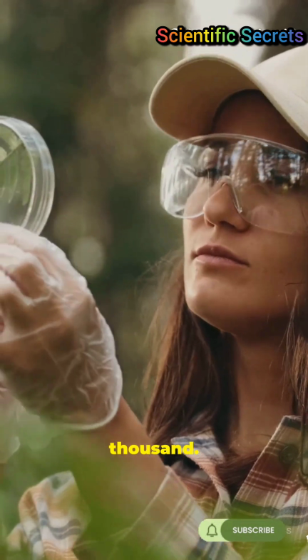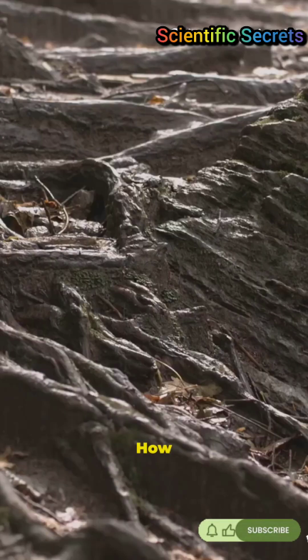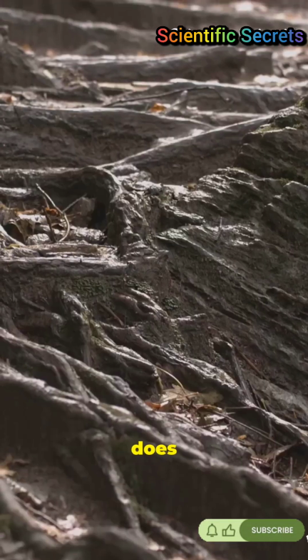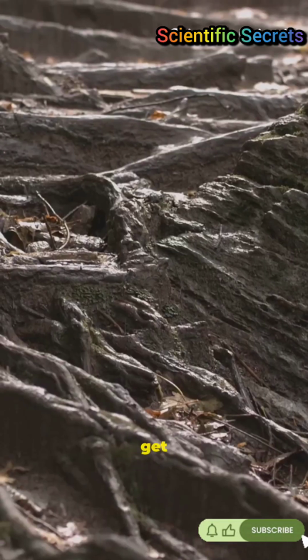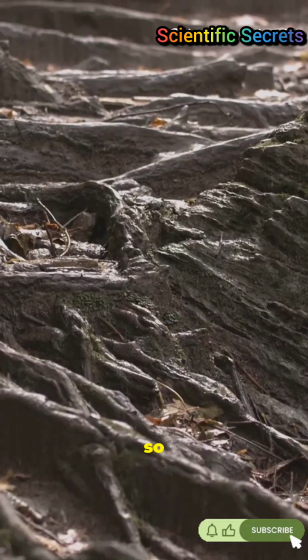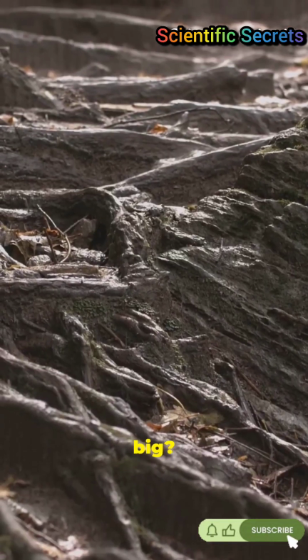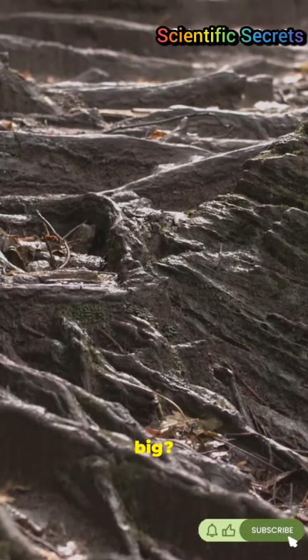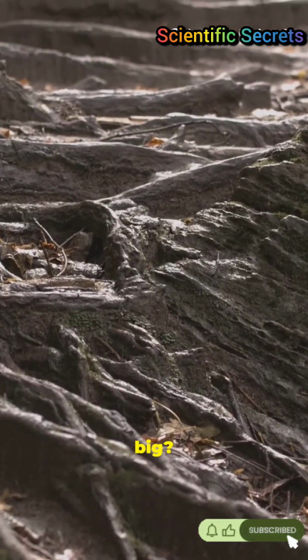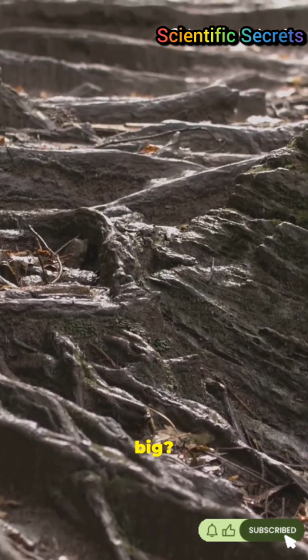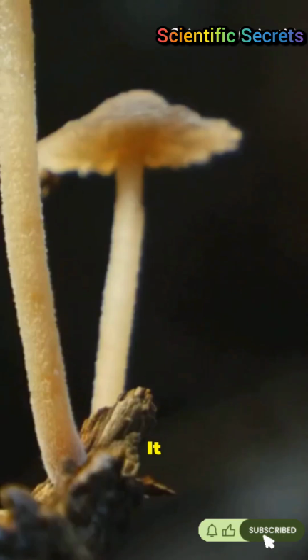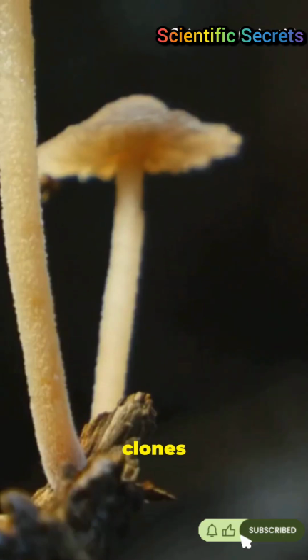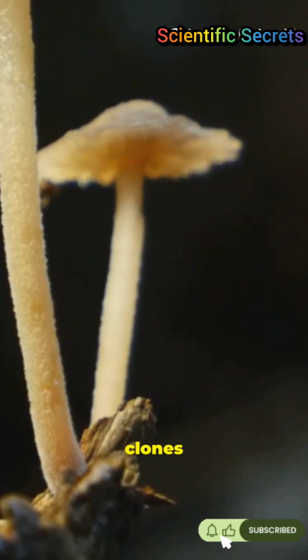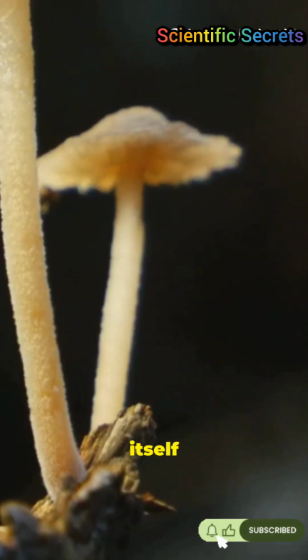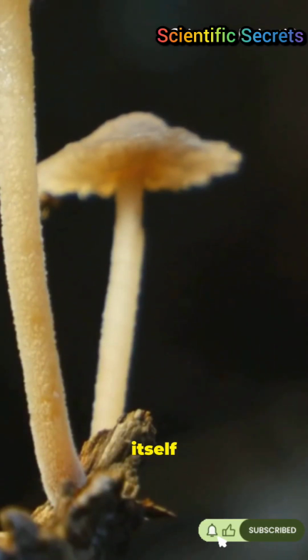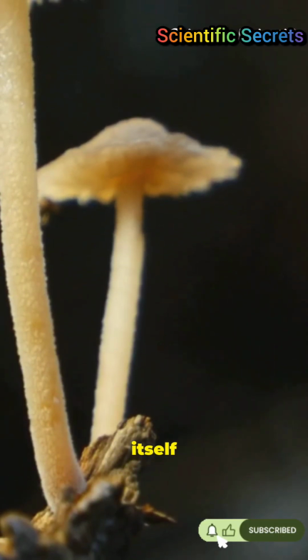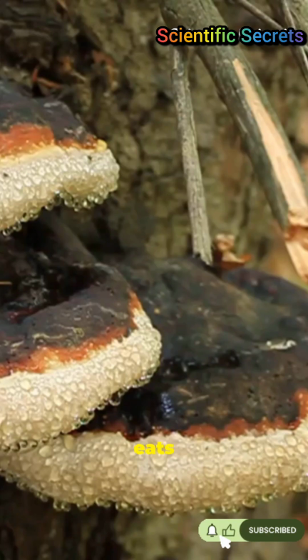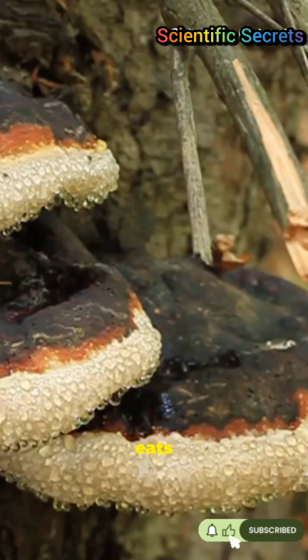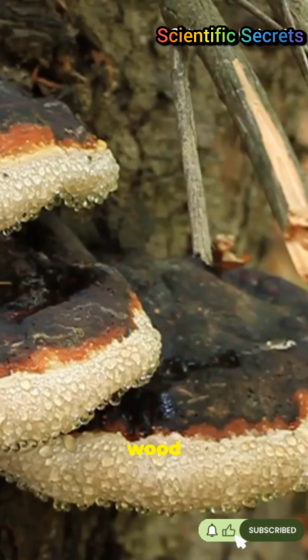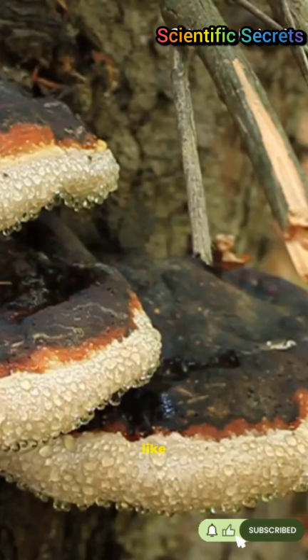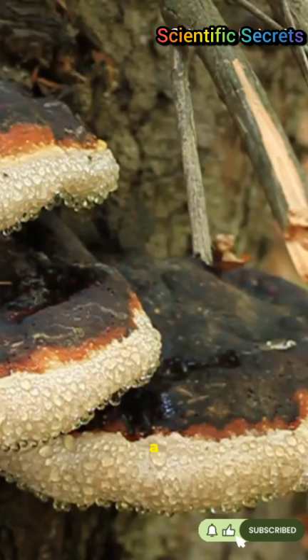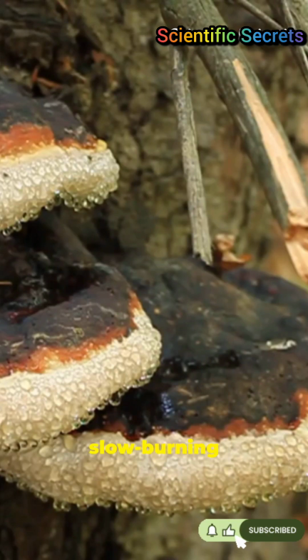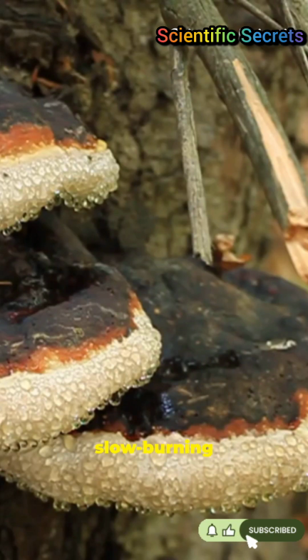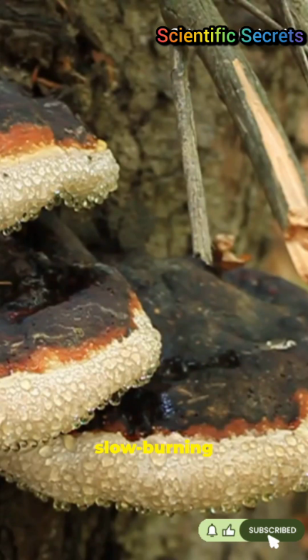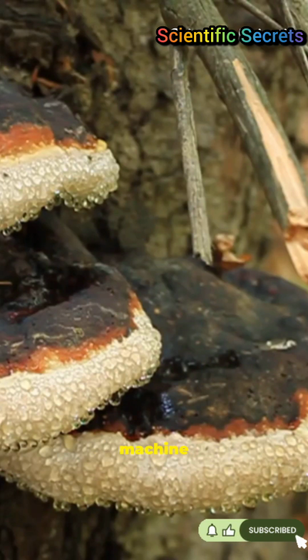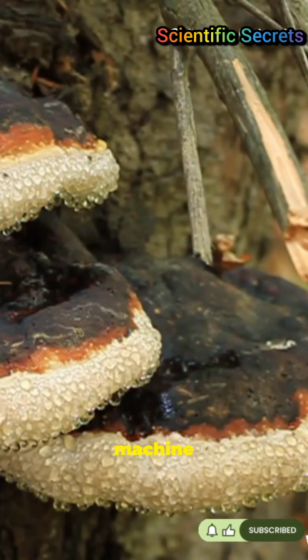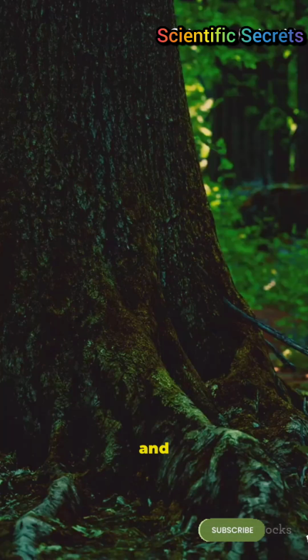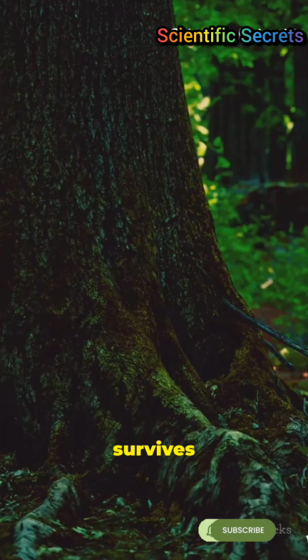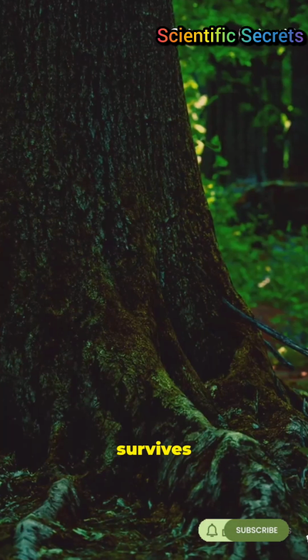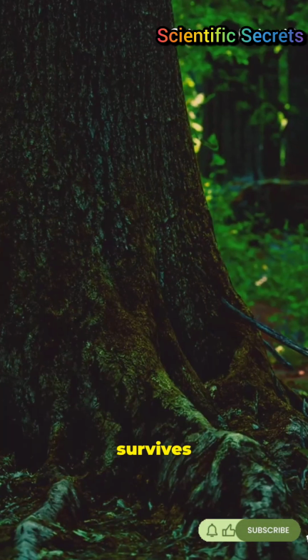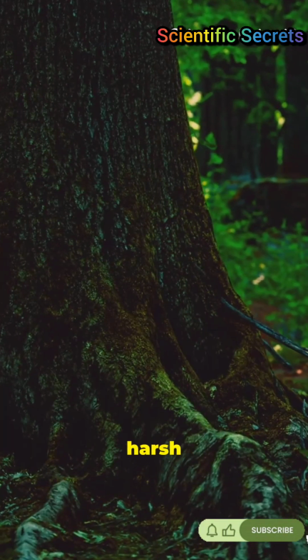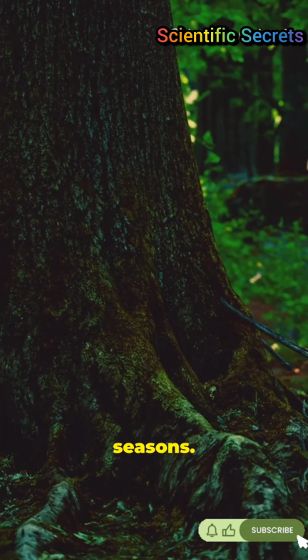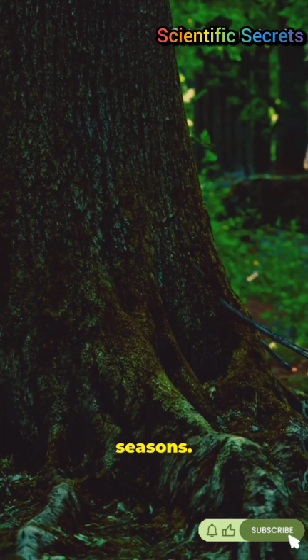How does it get so big? It clones itself, eats wood like a slow-burning machine, and survives harsh seasons.